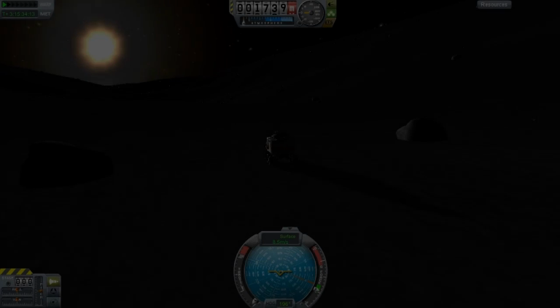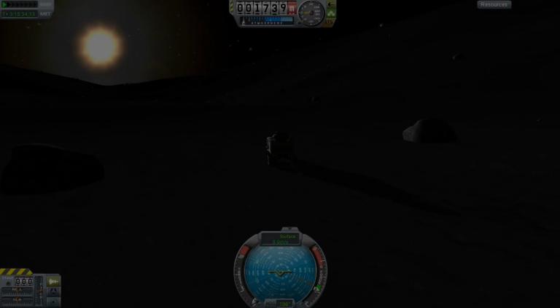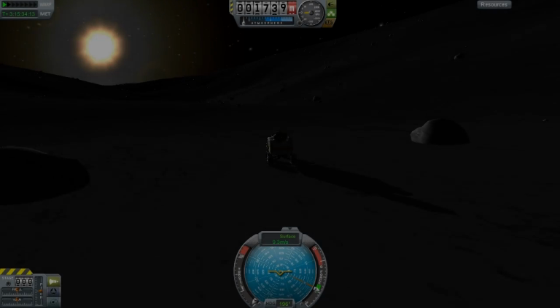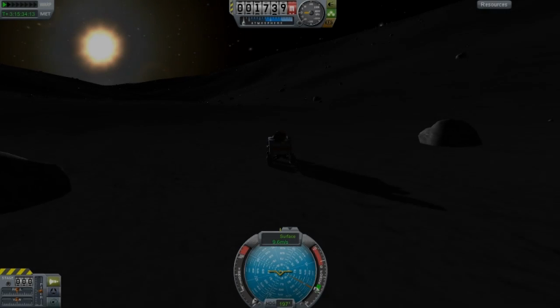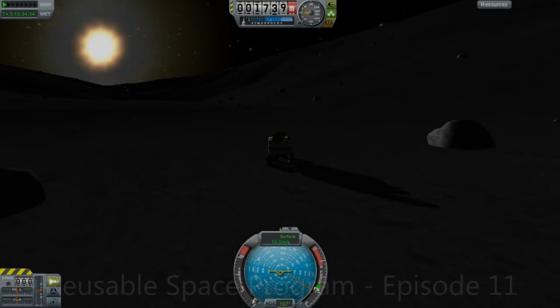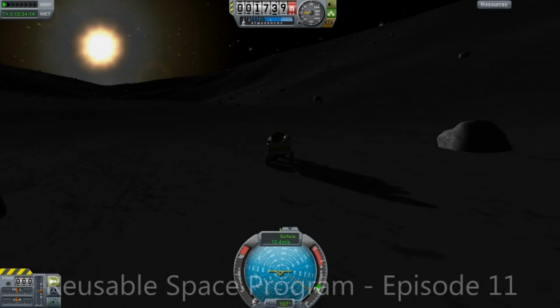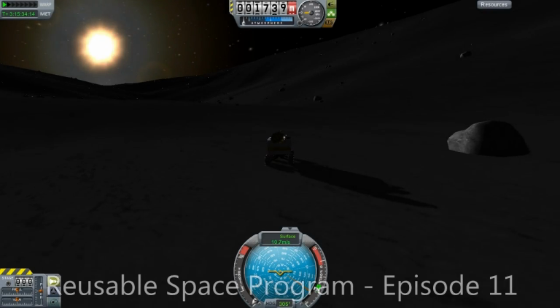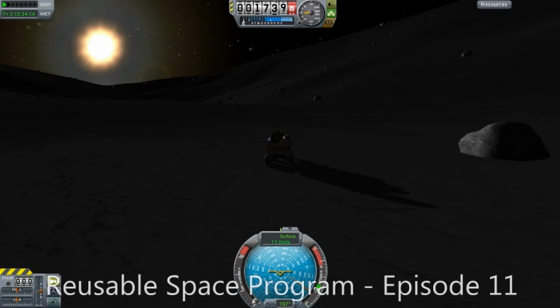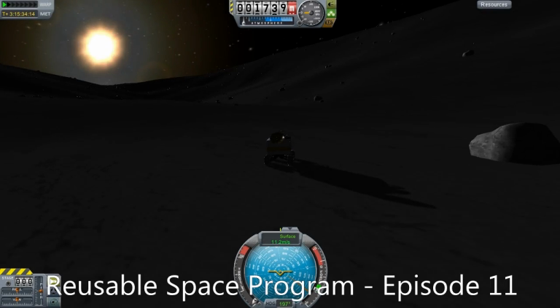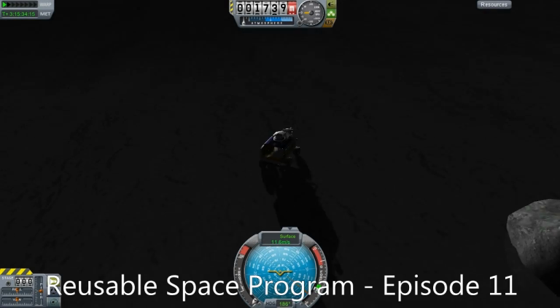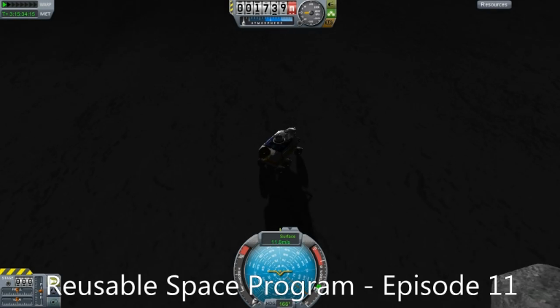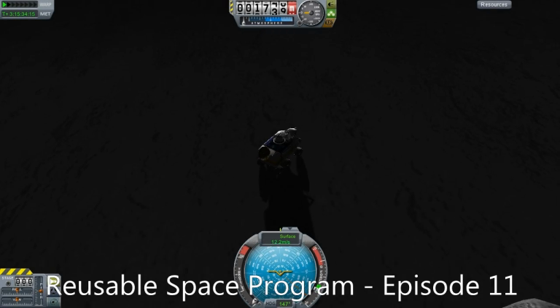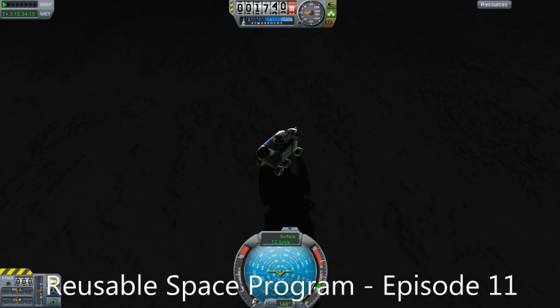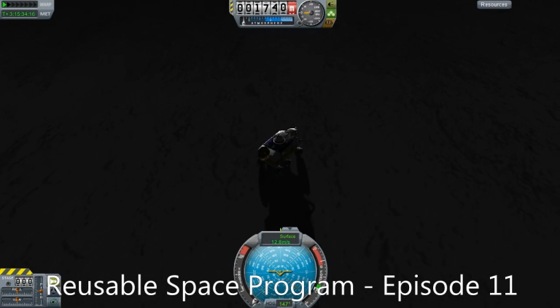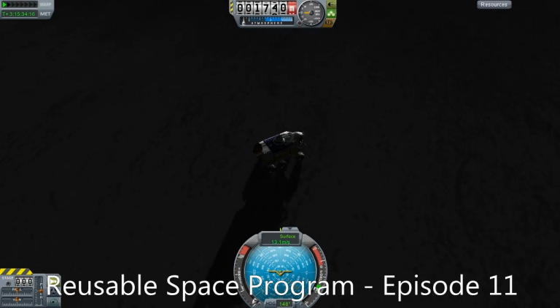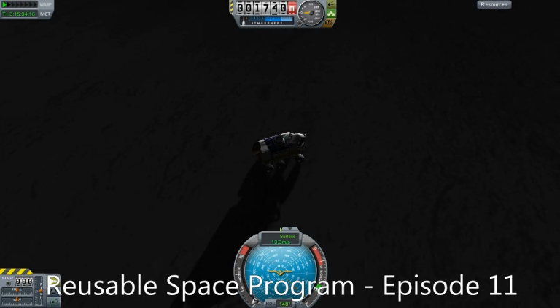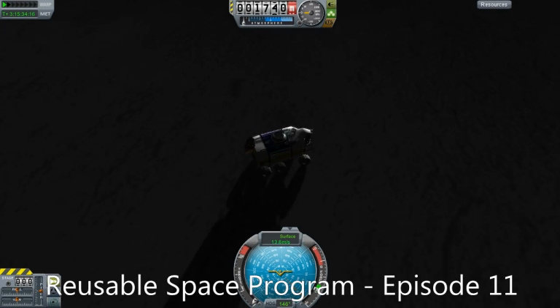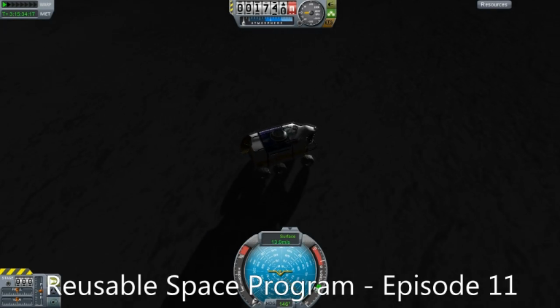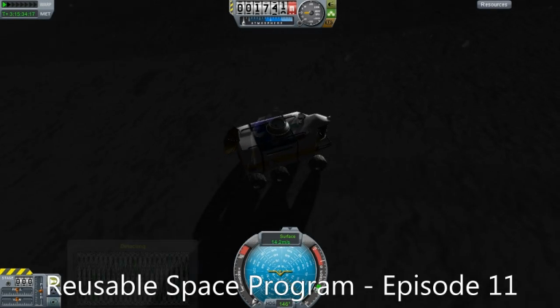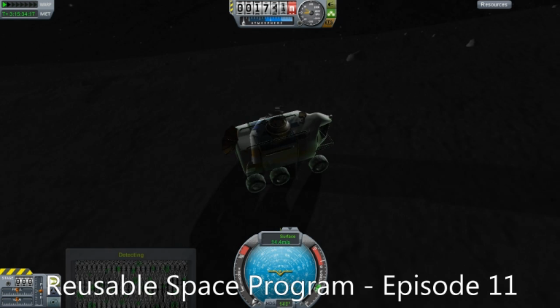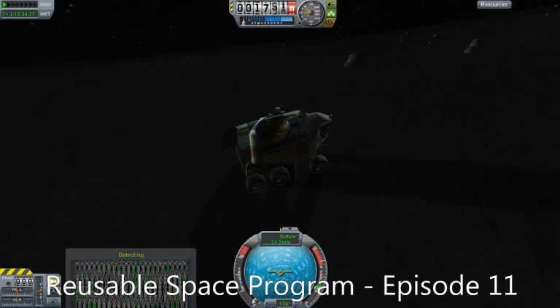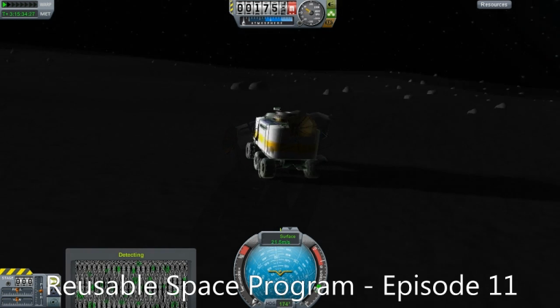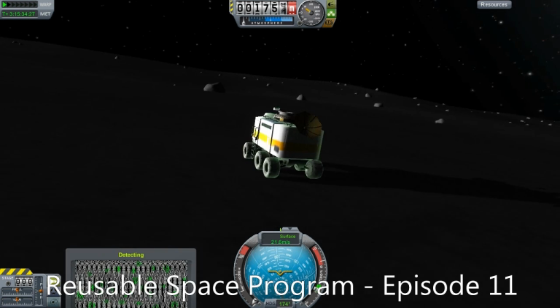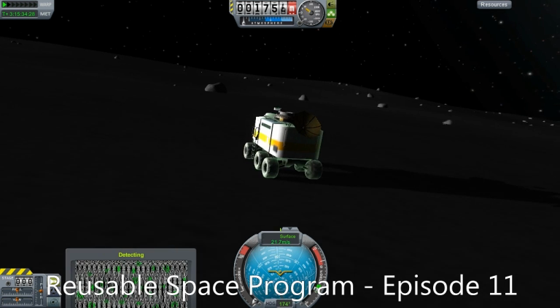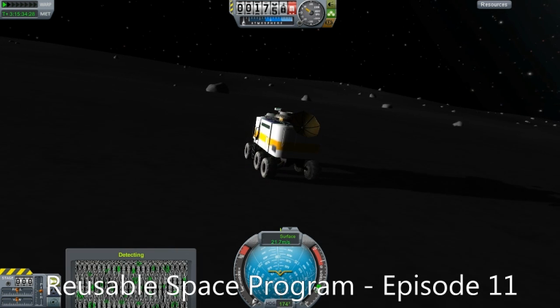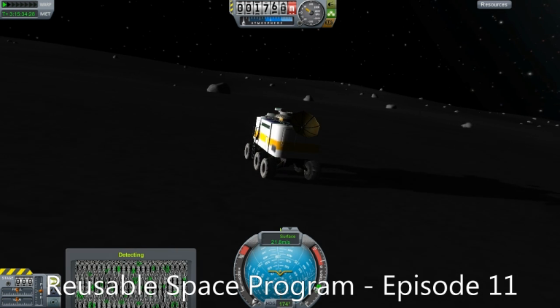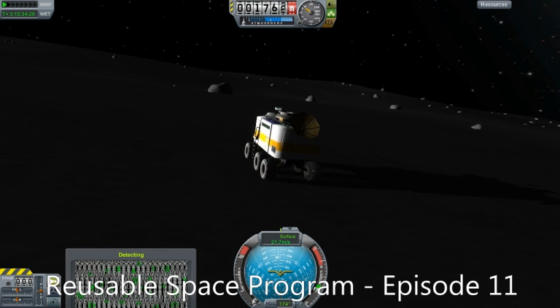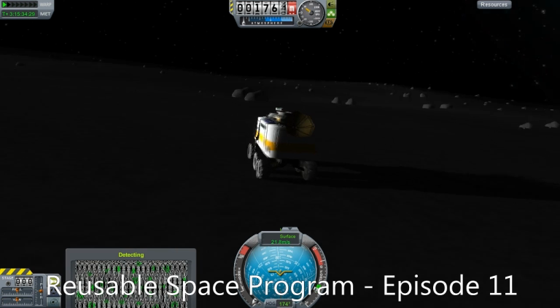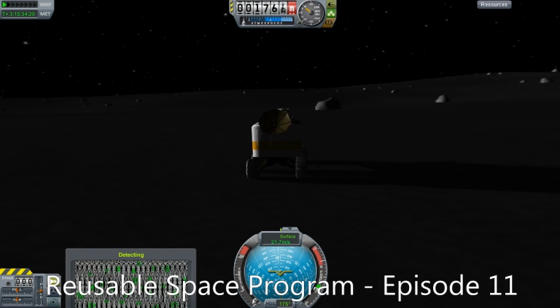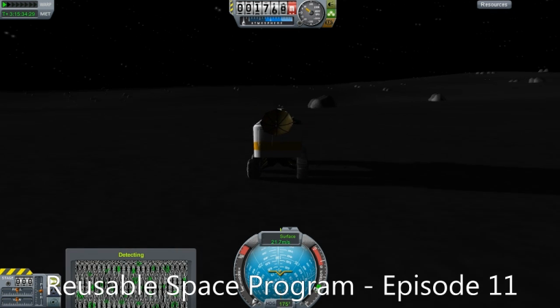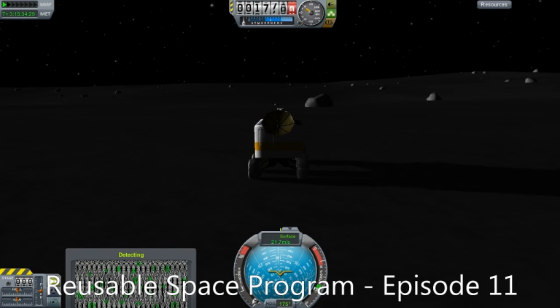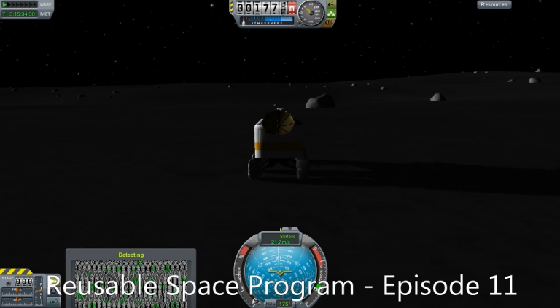Hello, it's Scott Manley here with episode 11 of my reusable space program in, of course, Kerbal Space Program.